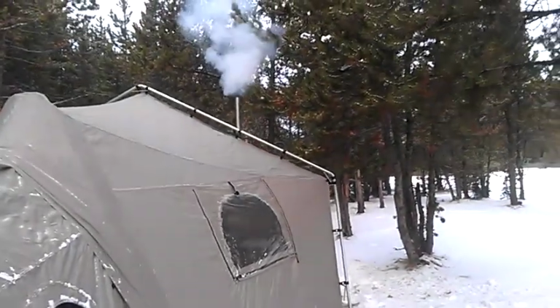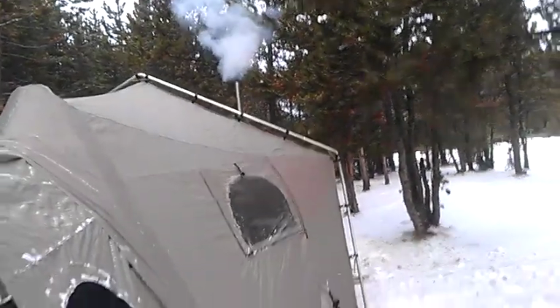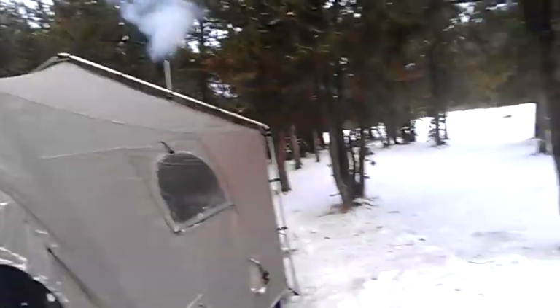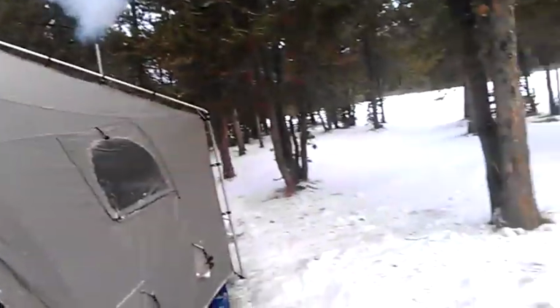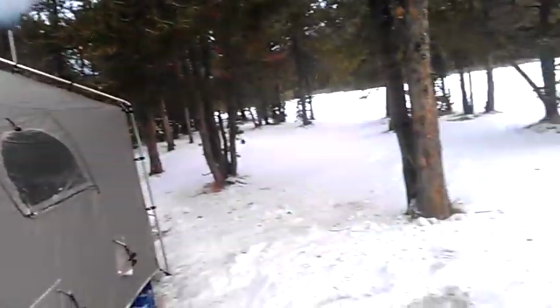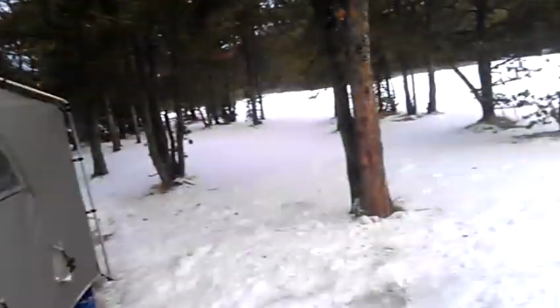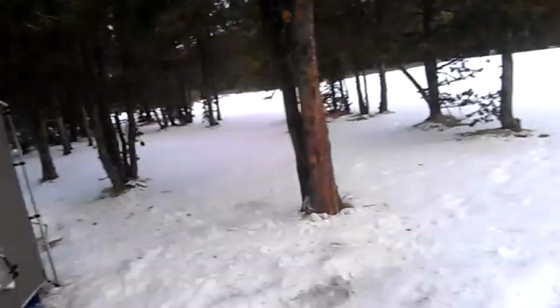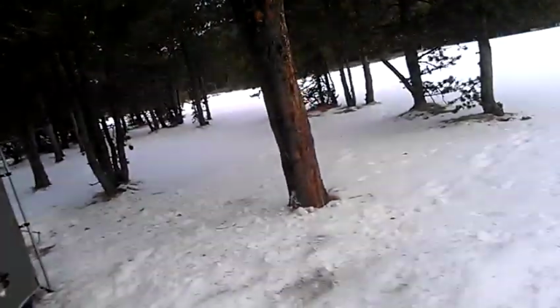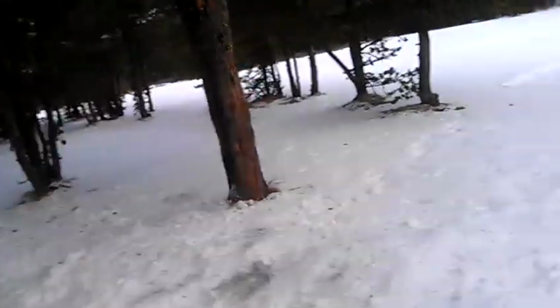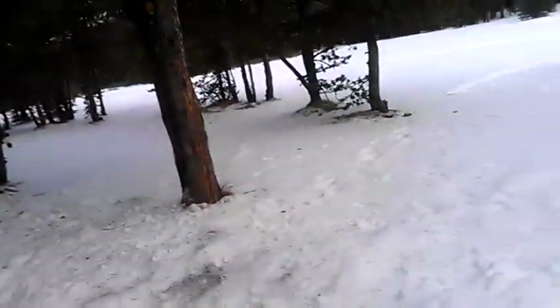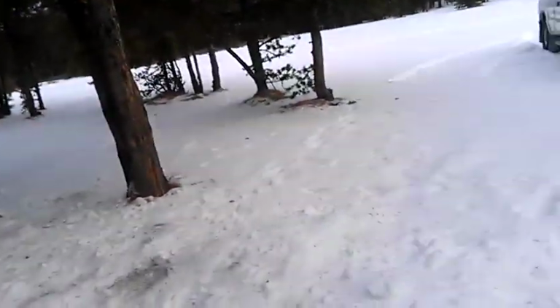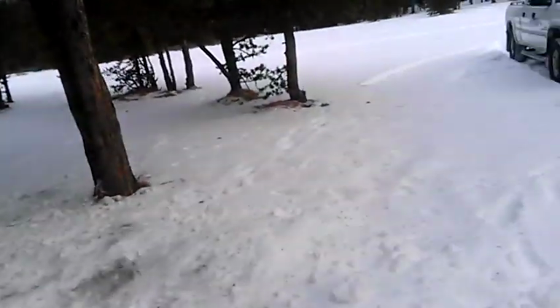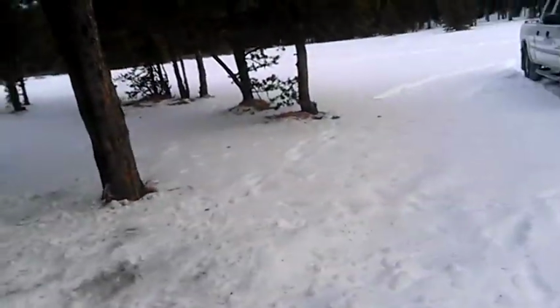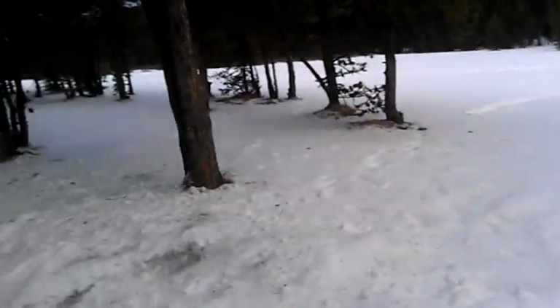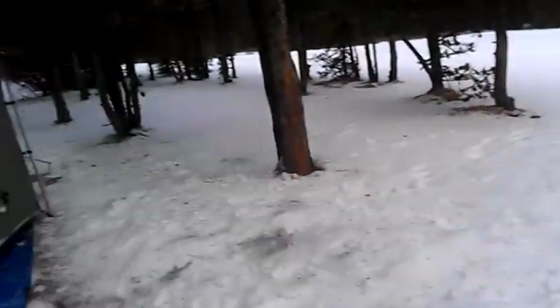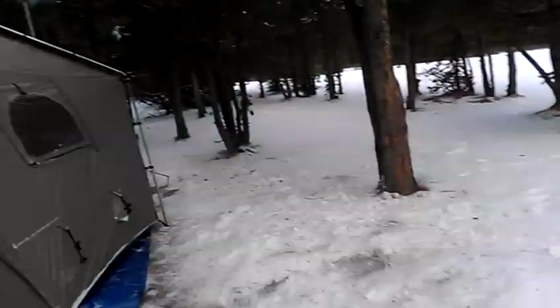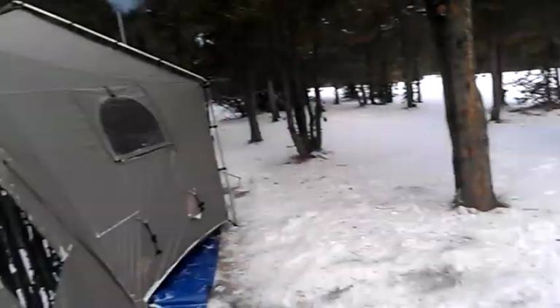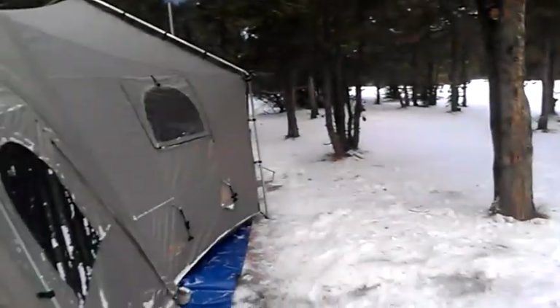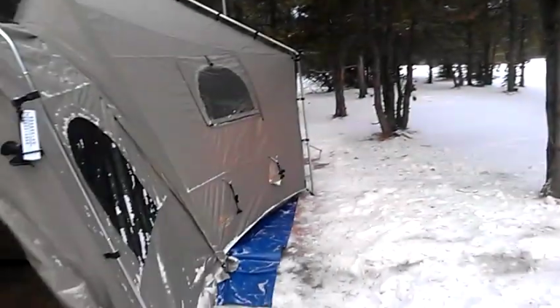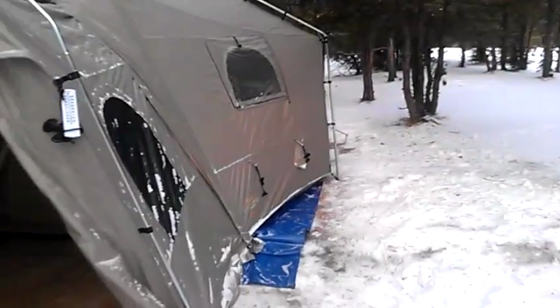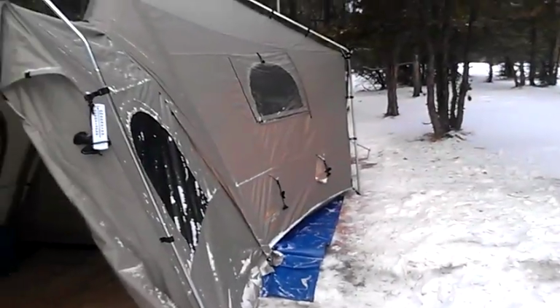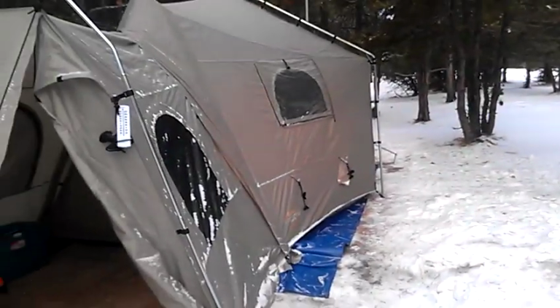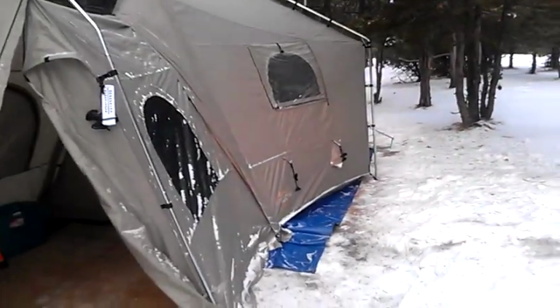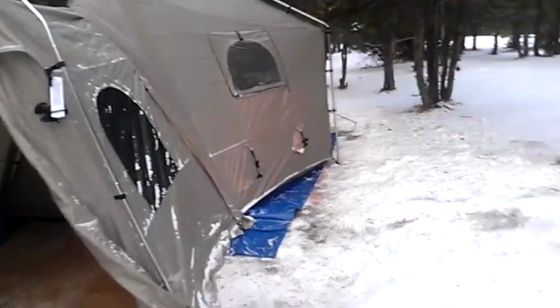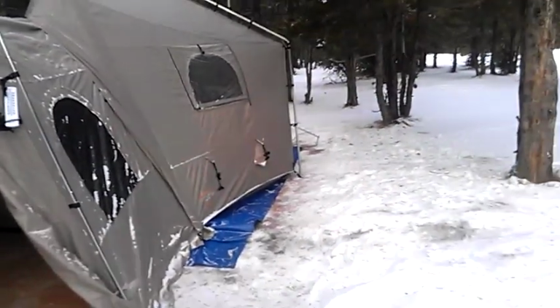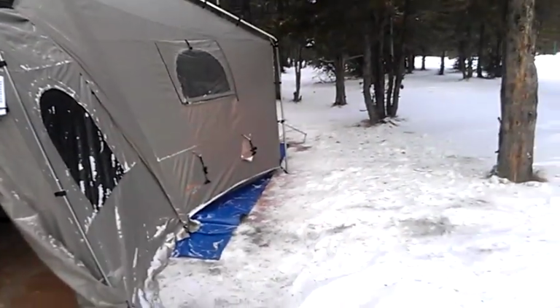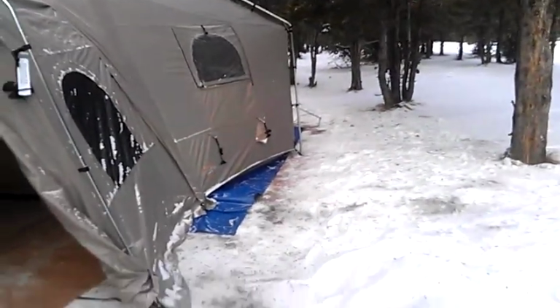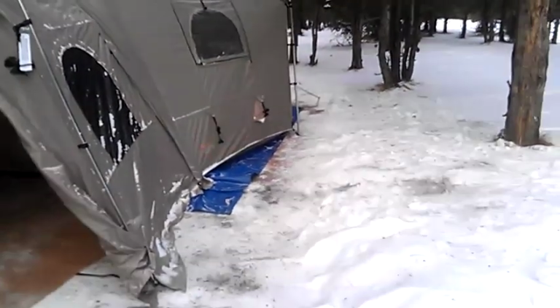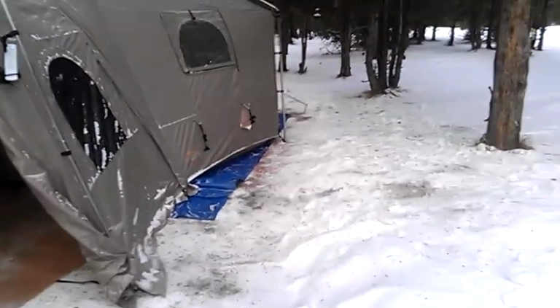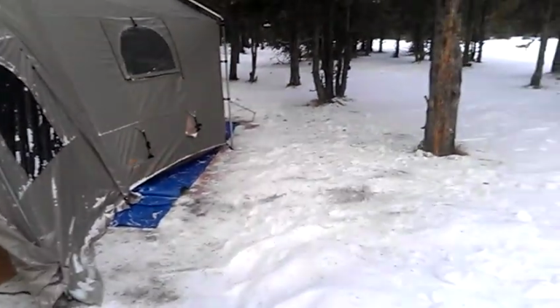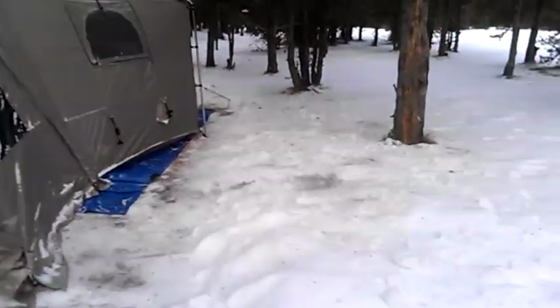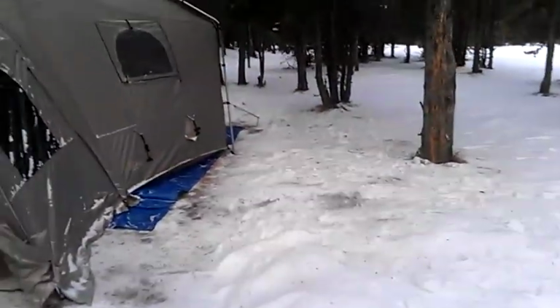There's a 40-degree difference. So I'd say my little wood stove is doing its job.